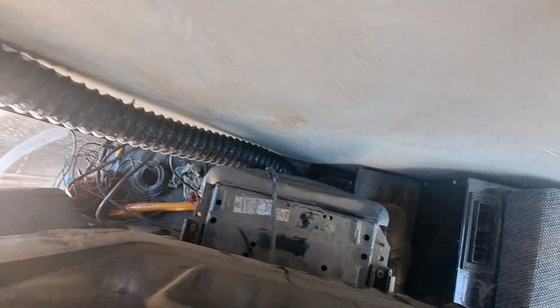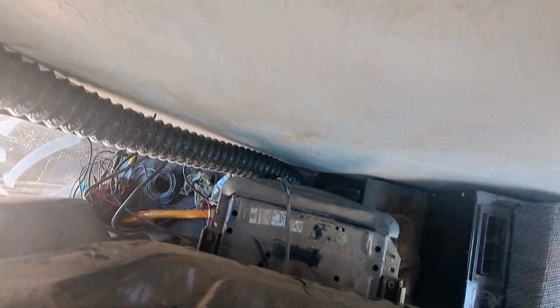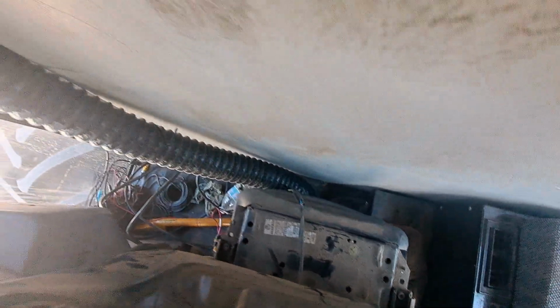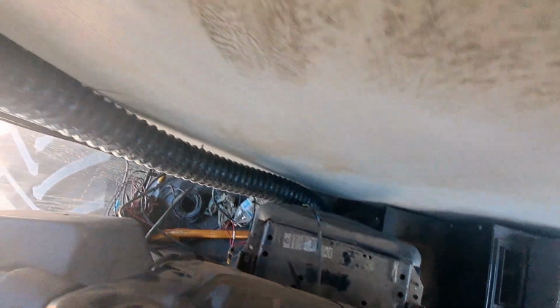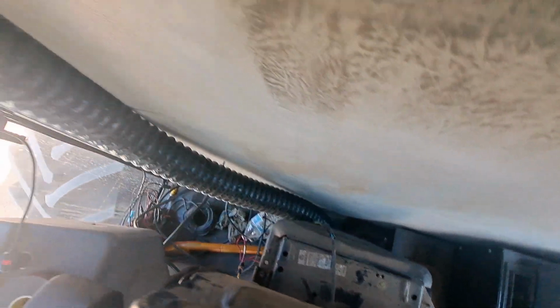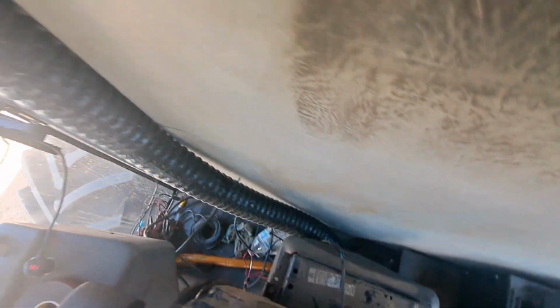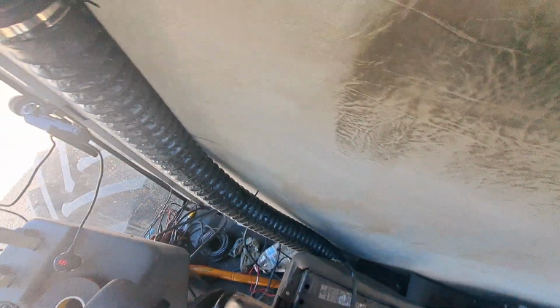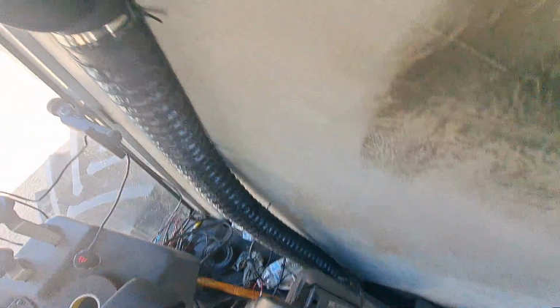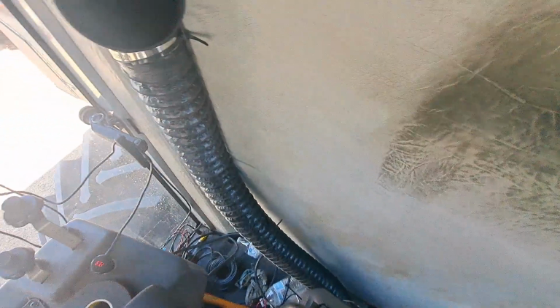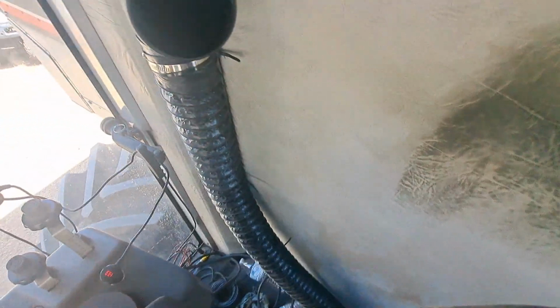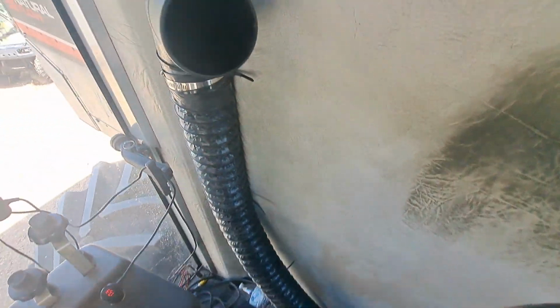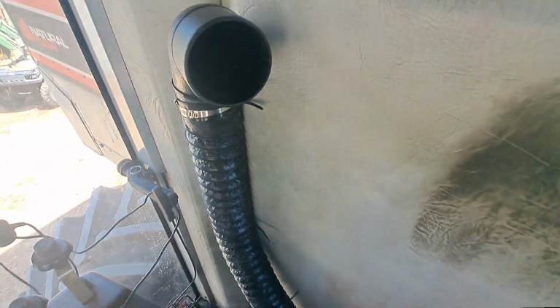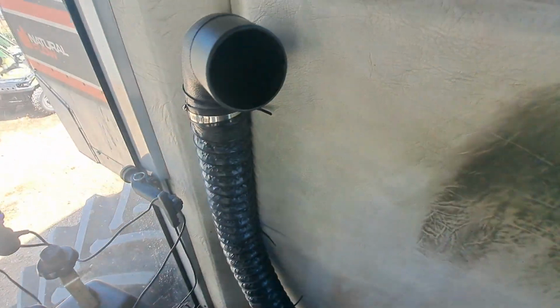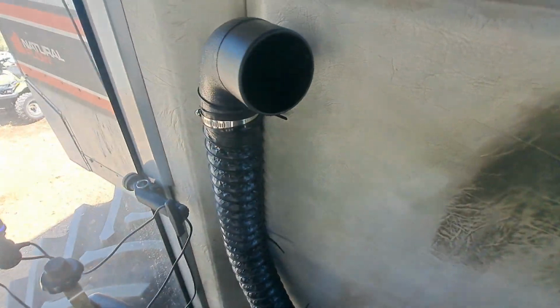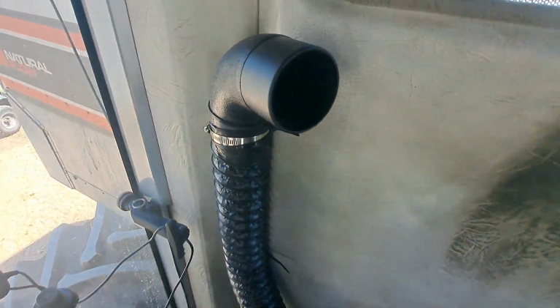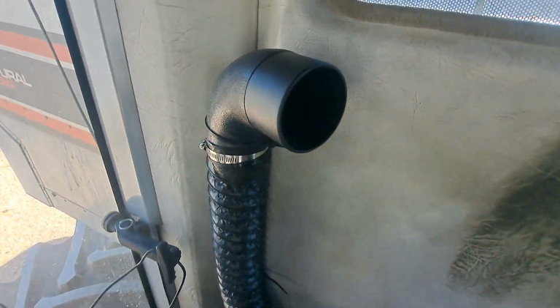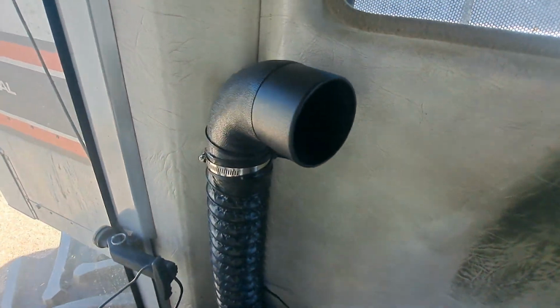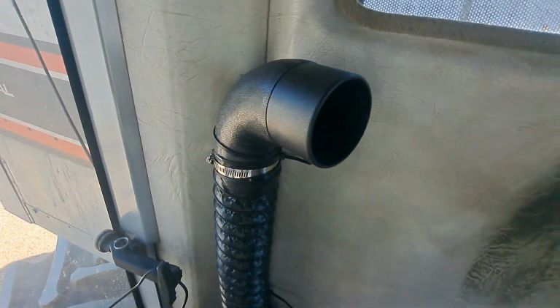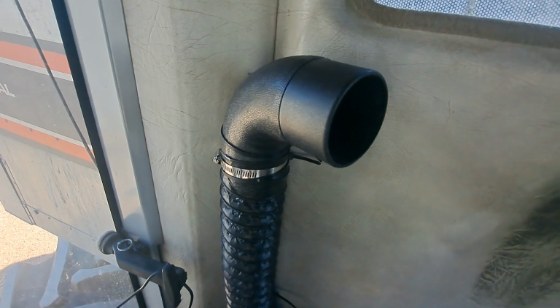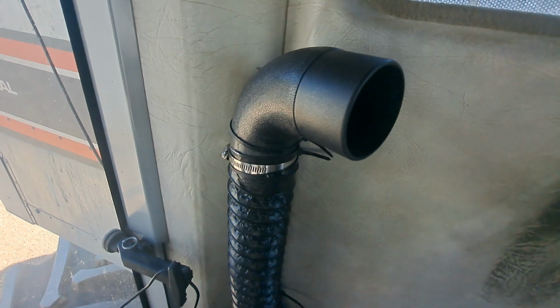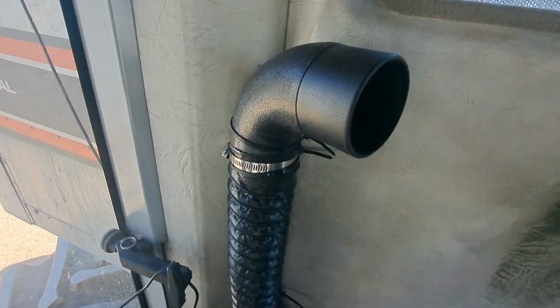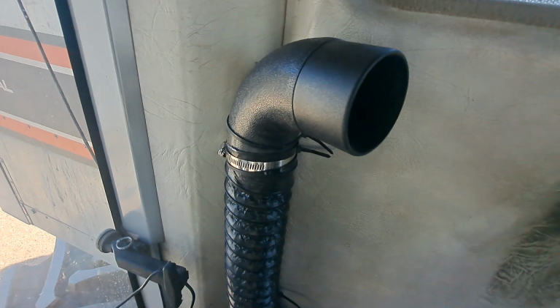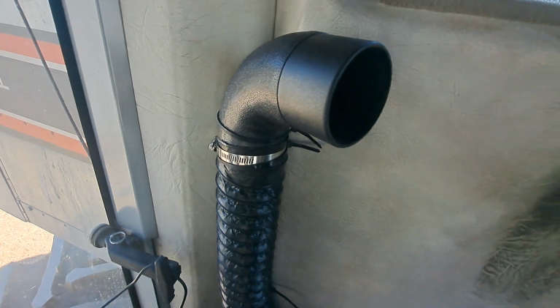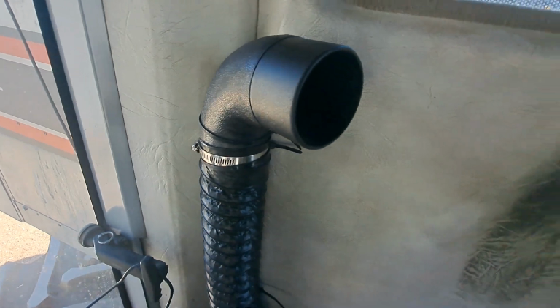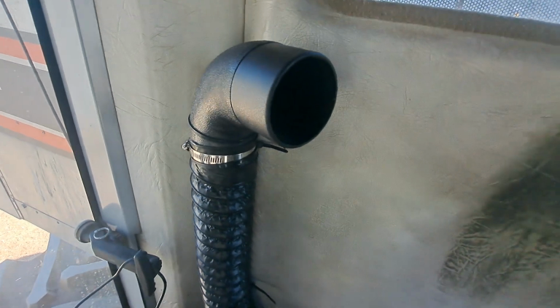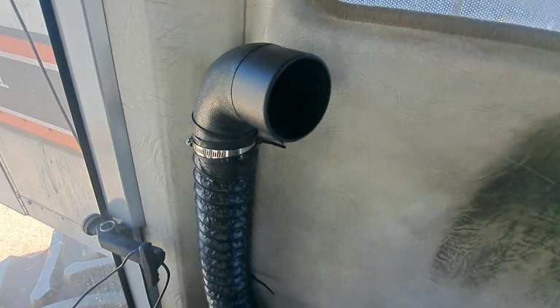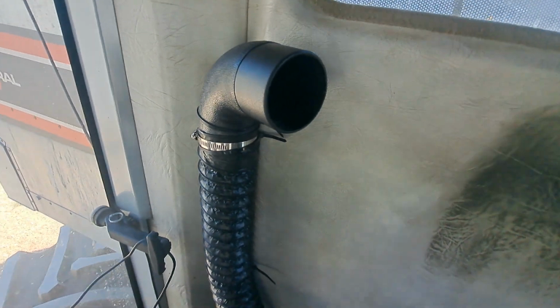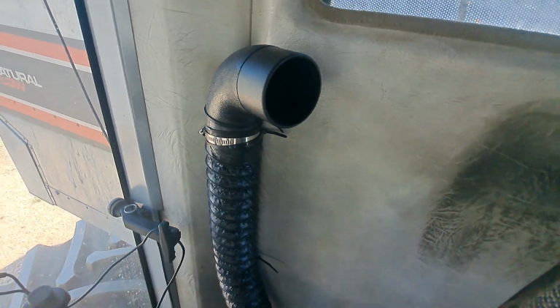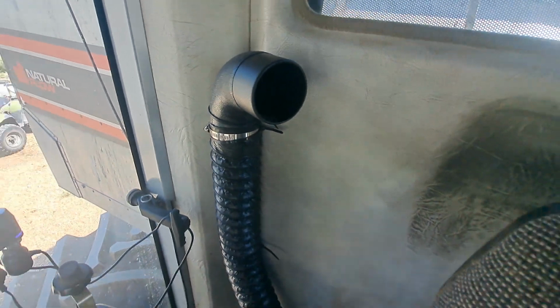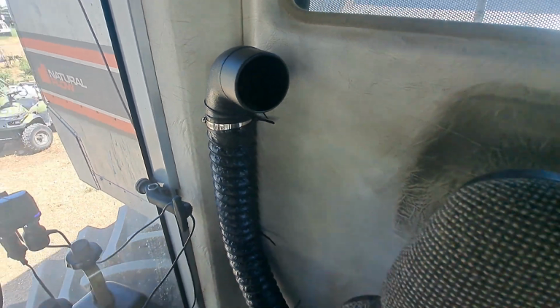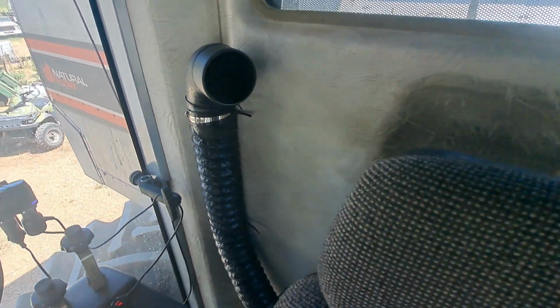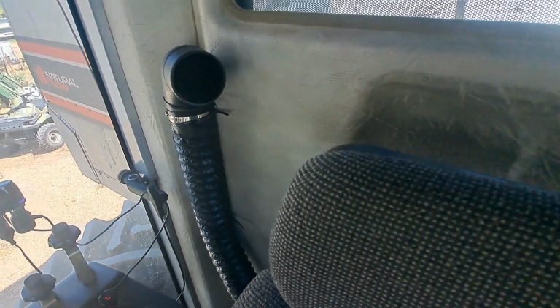Well, this might look a little silly, but I got a lot more airflow now.